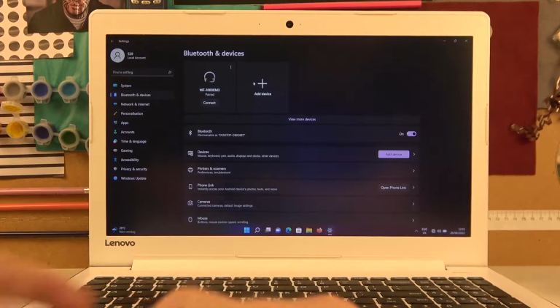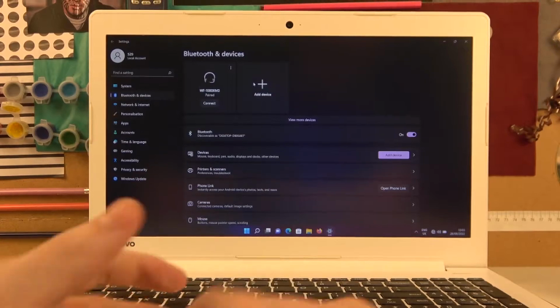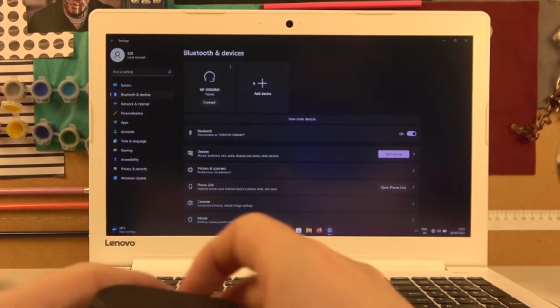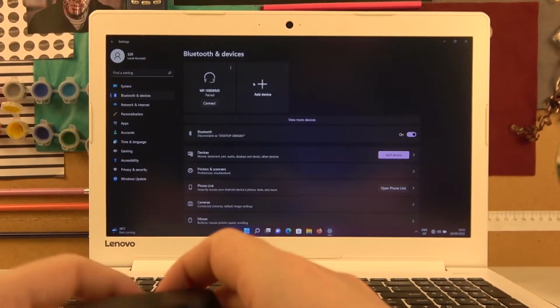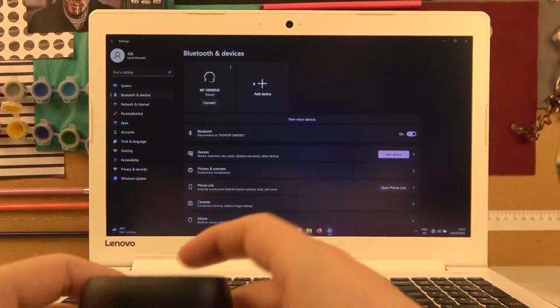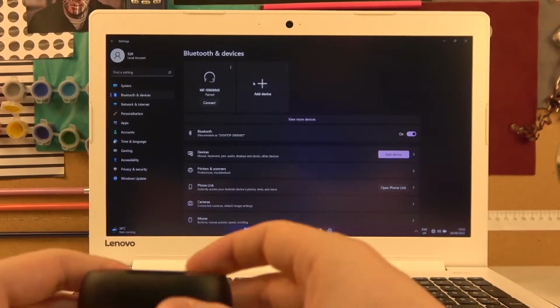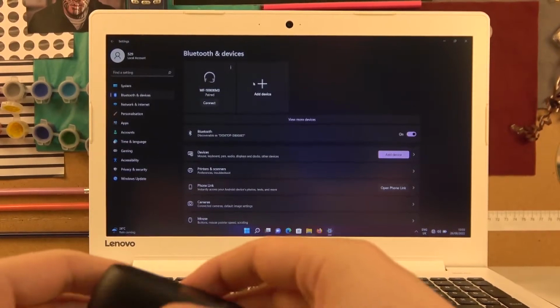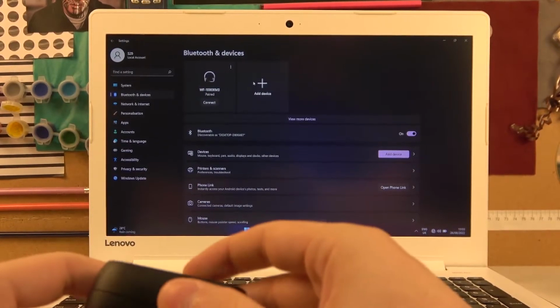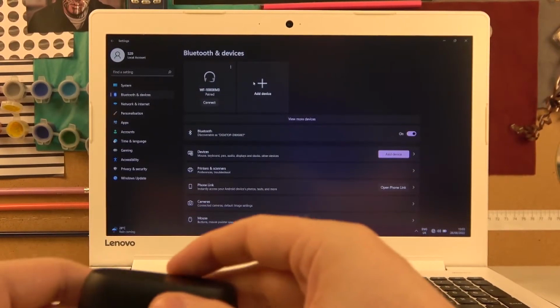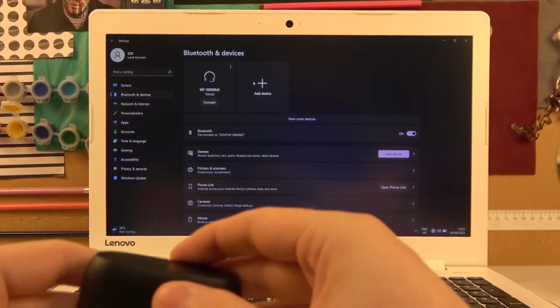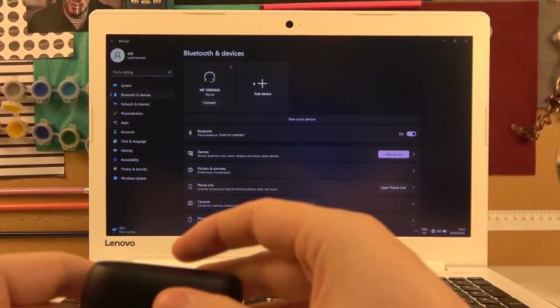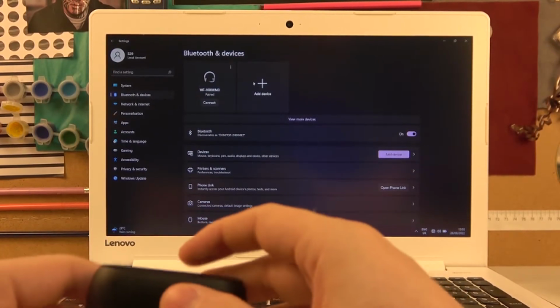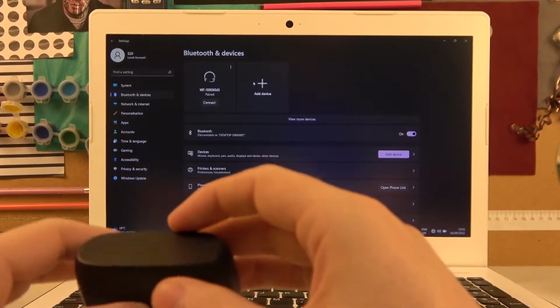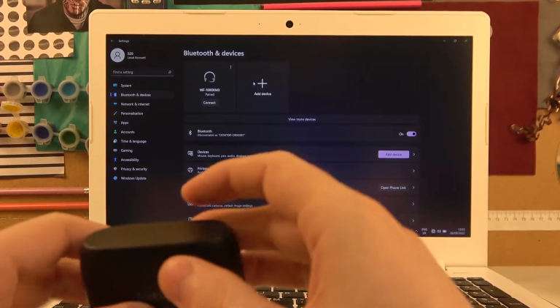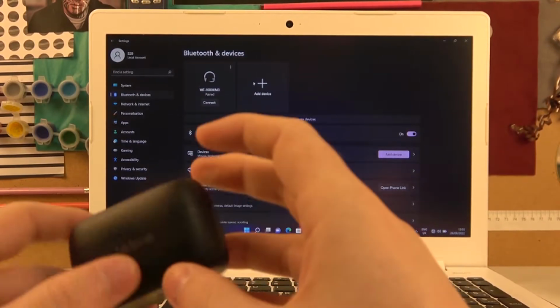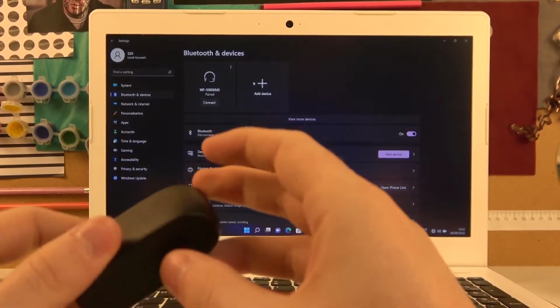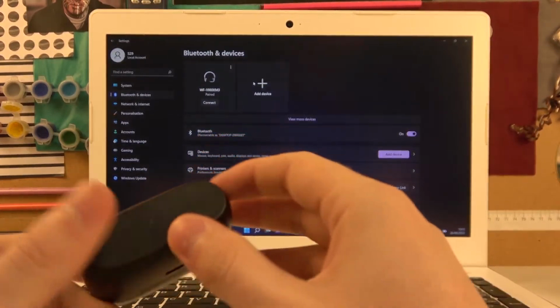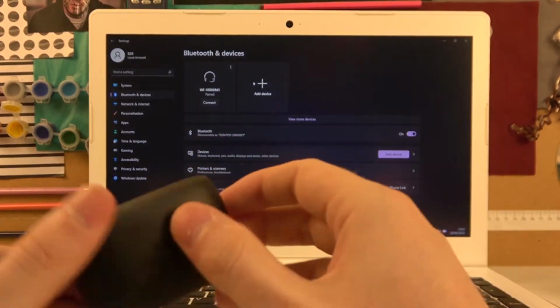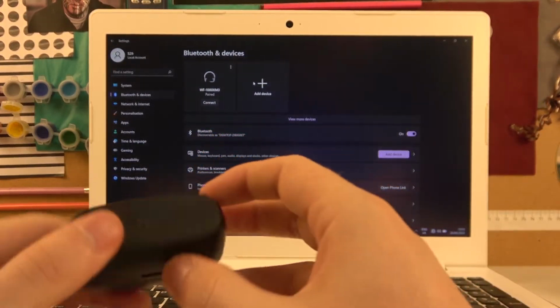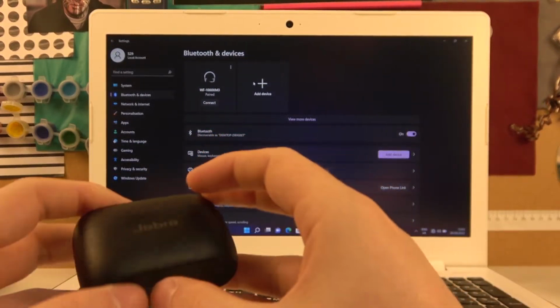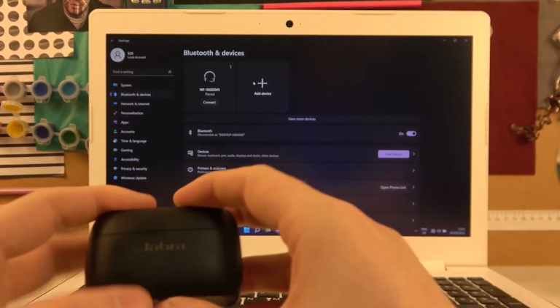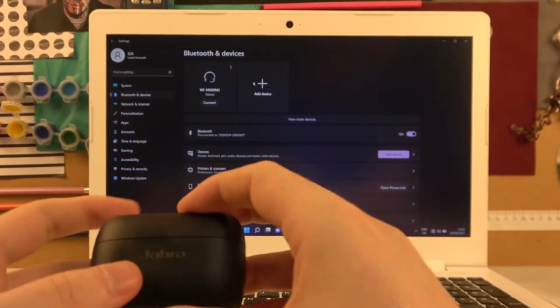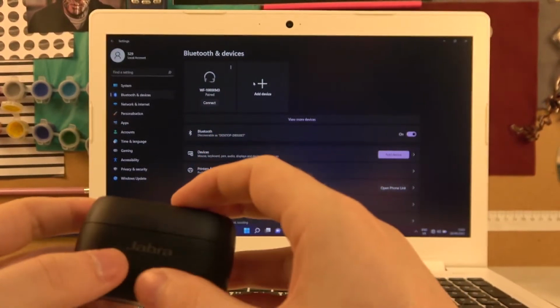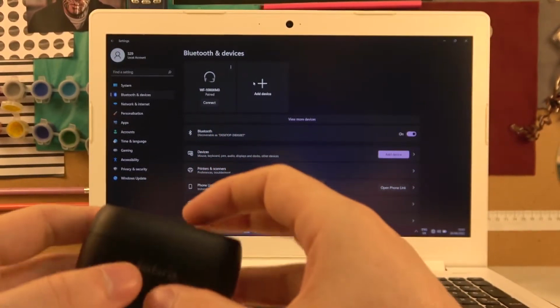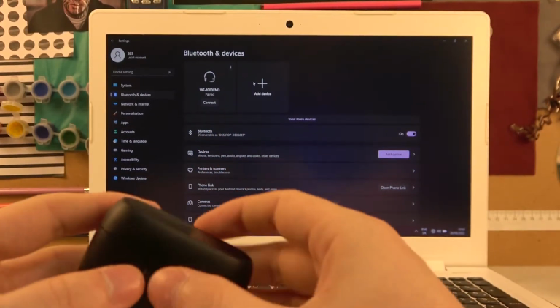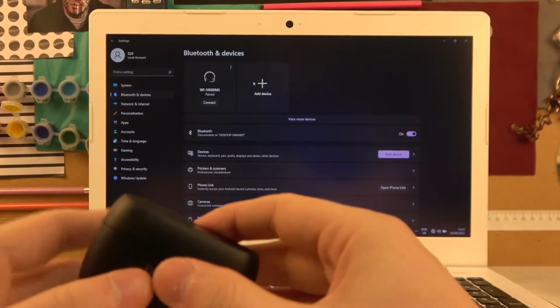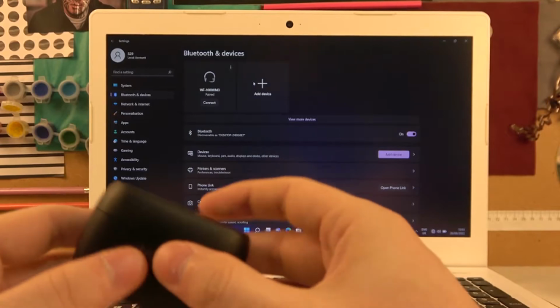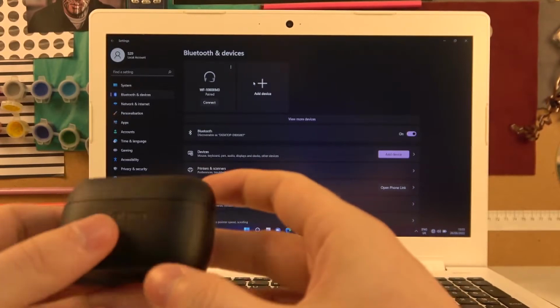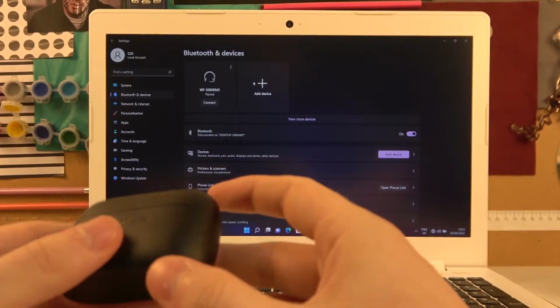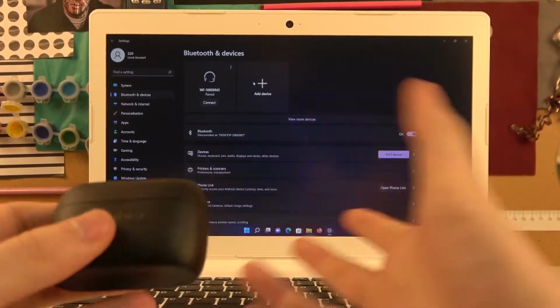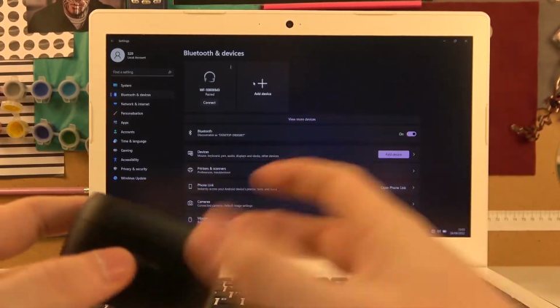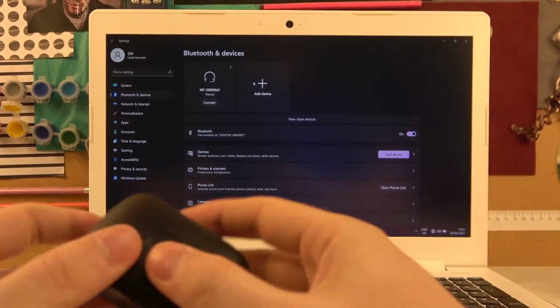Hello! In this video I want to show you how to pair your Jabra Elite 85T with your laptop.